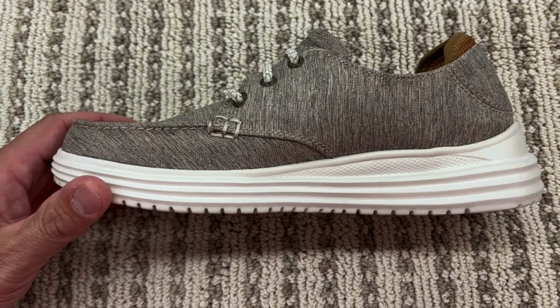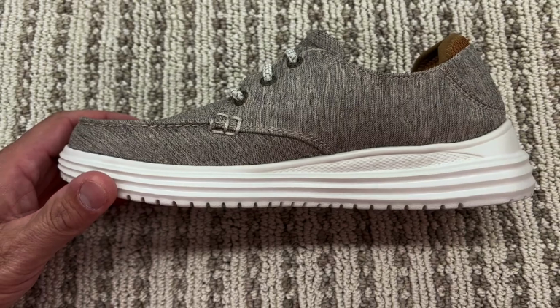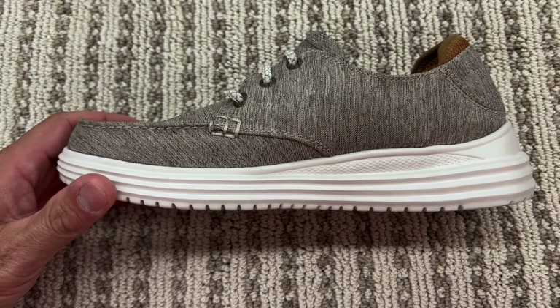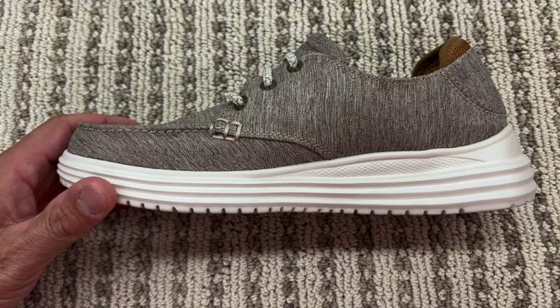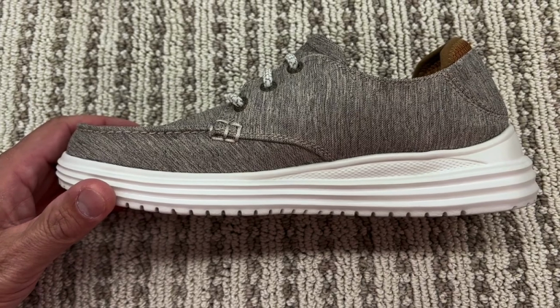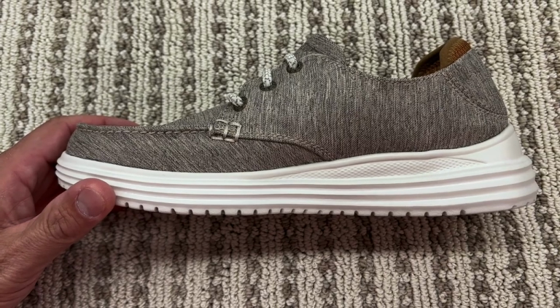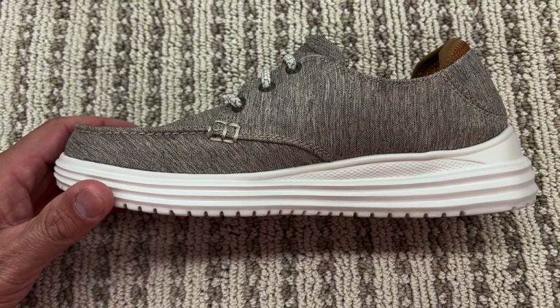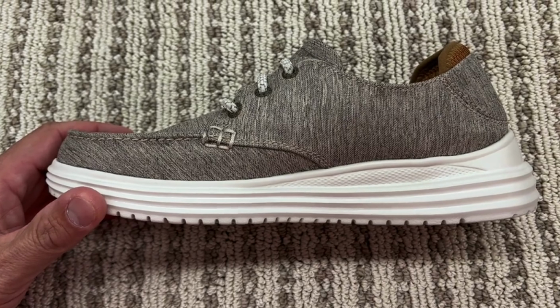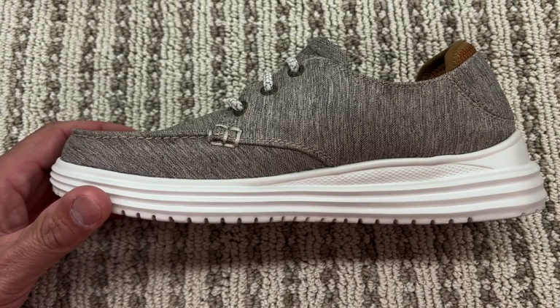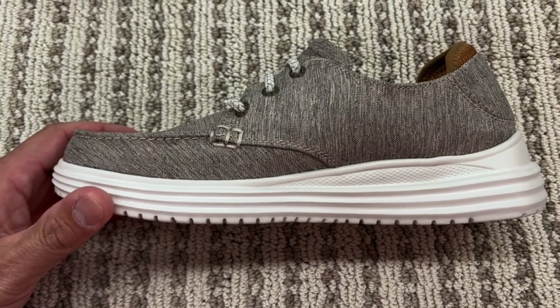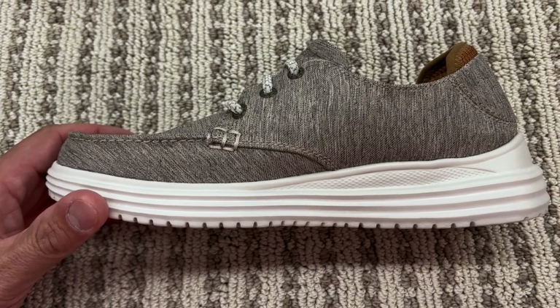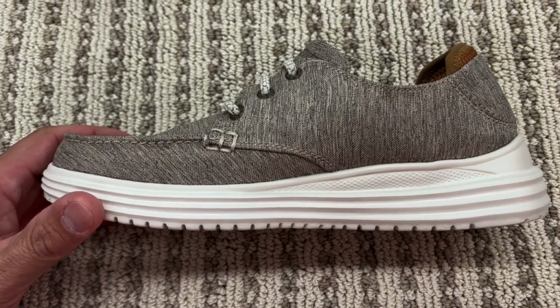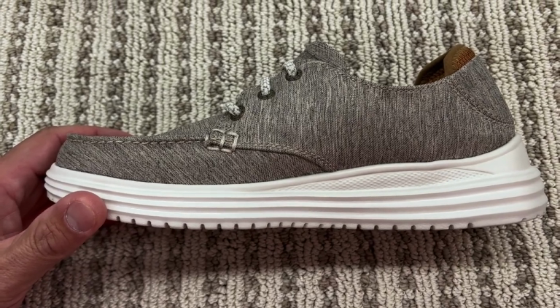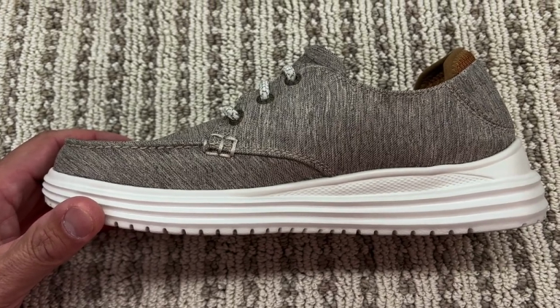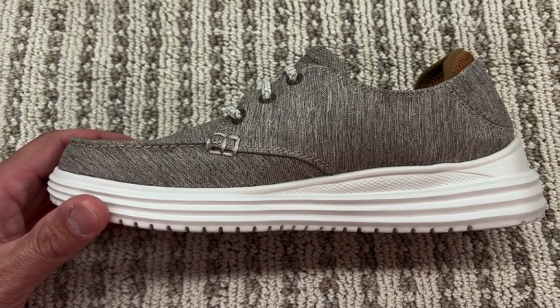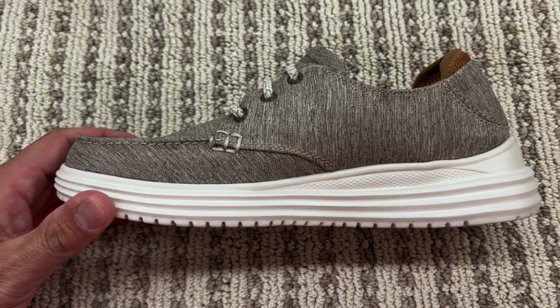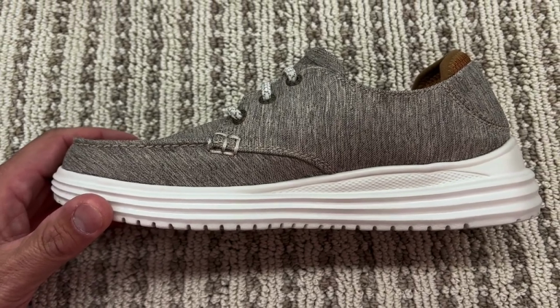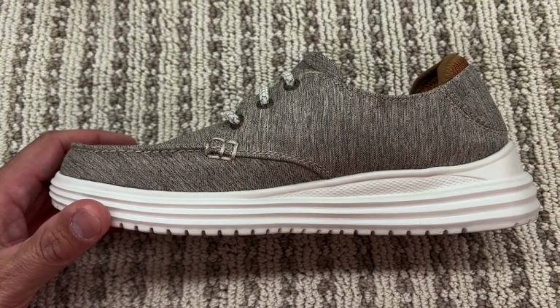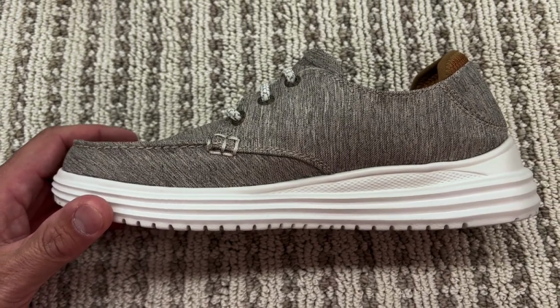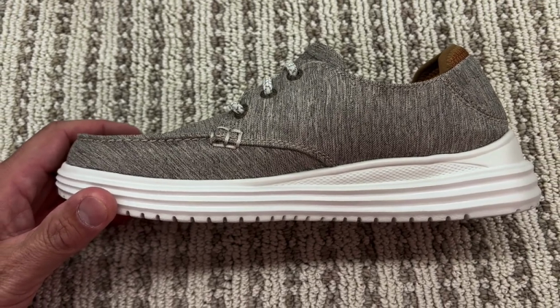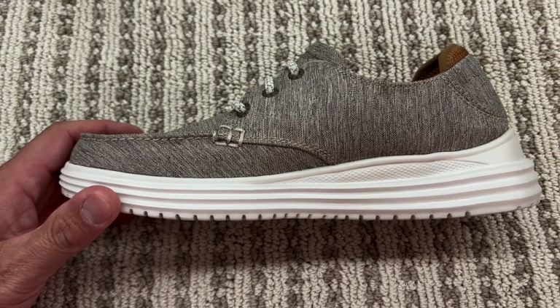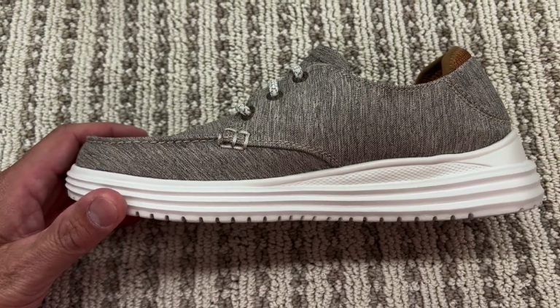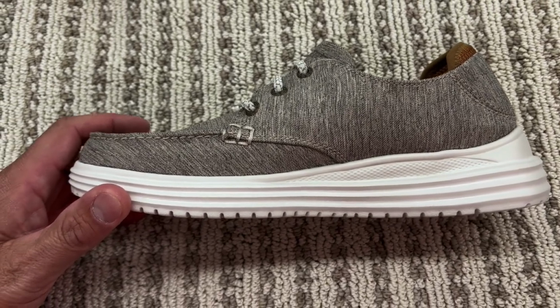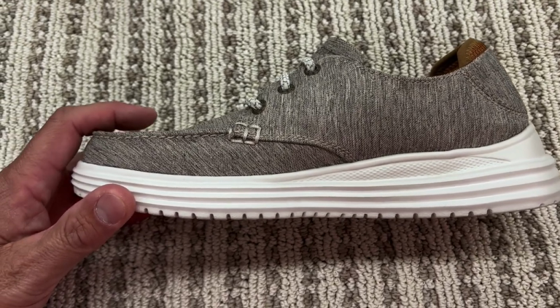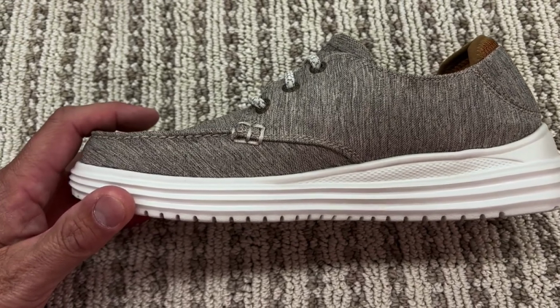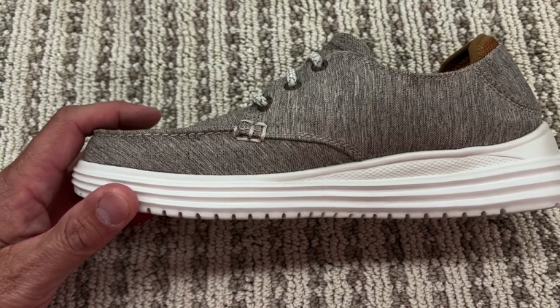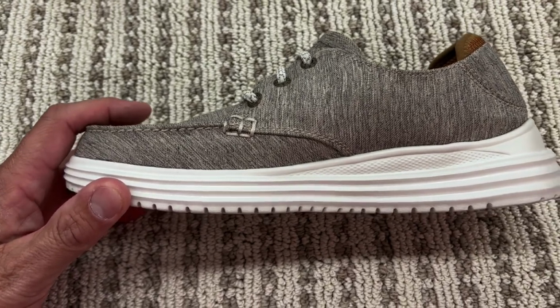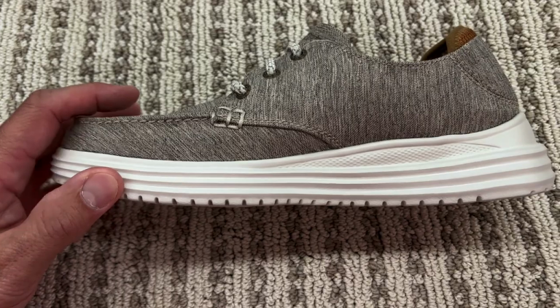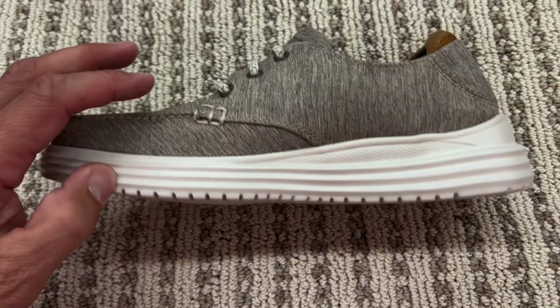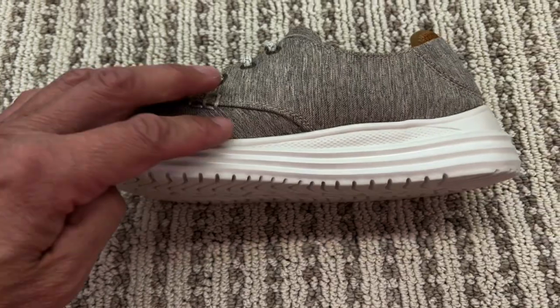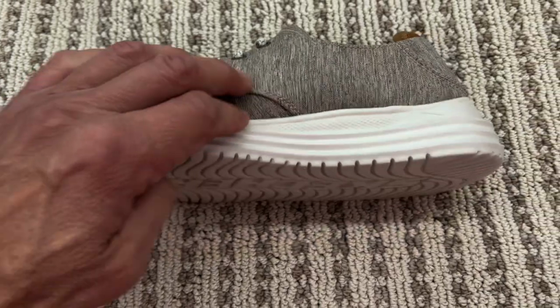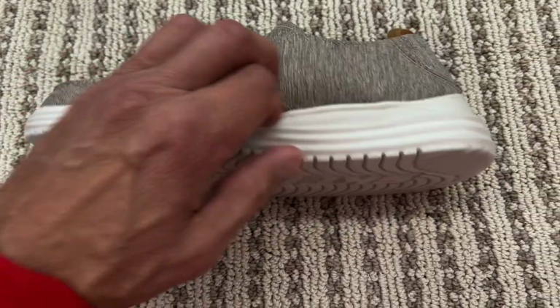Hey guys, Scott here. Going to do a quick review of the Skechers Men's Proven Relaxed Fit Loafer.